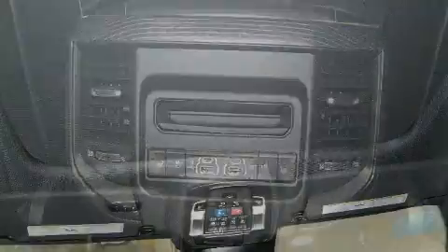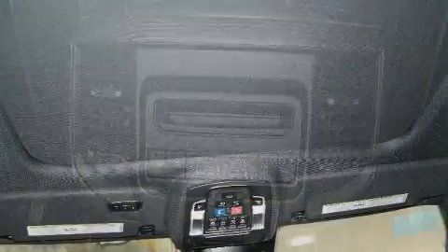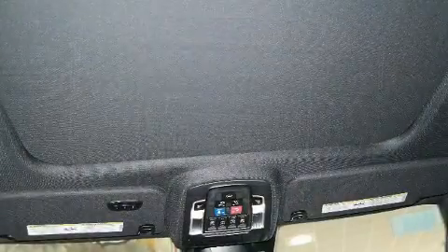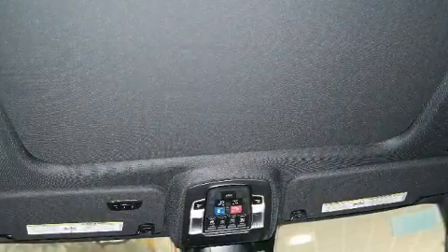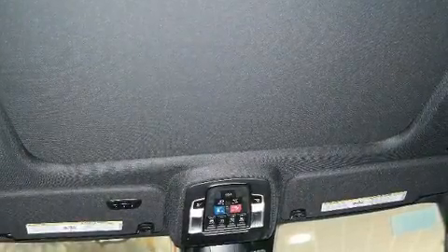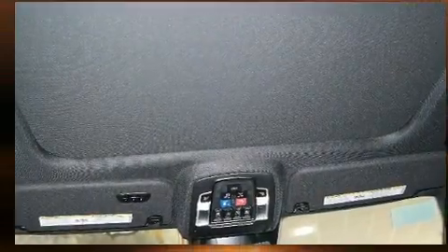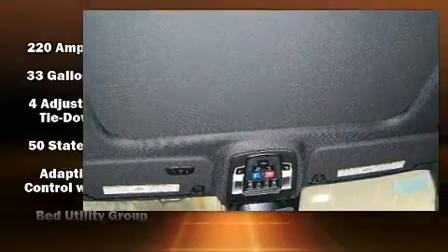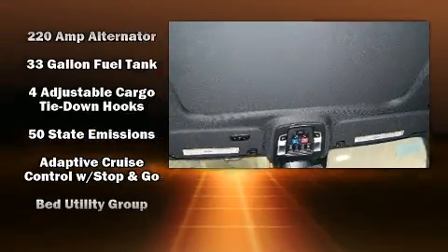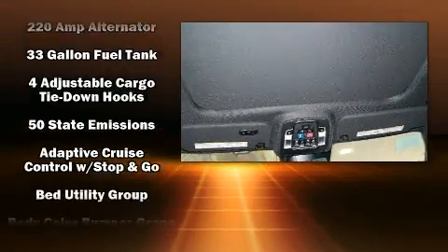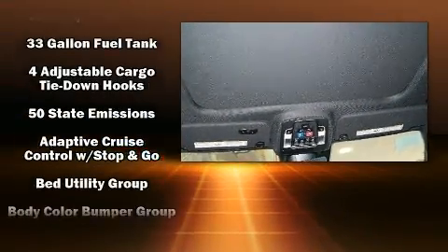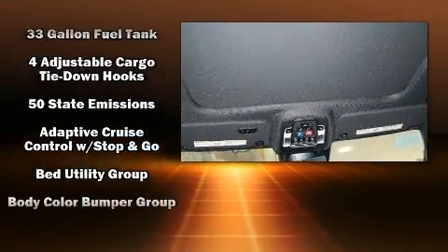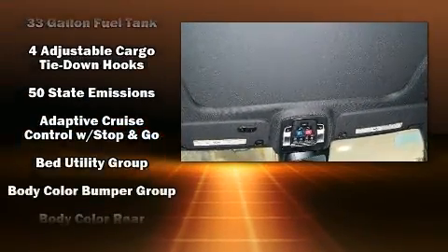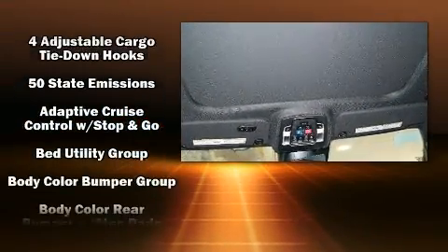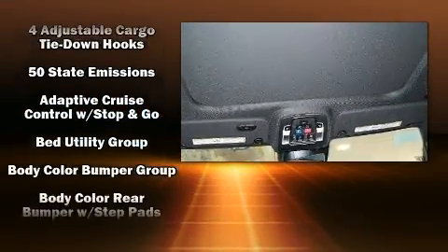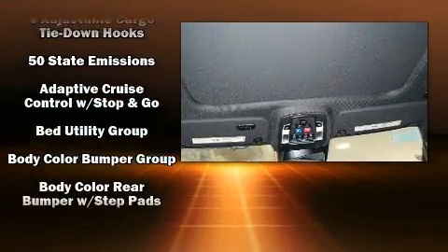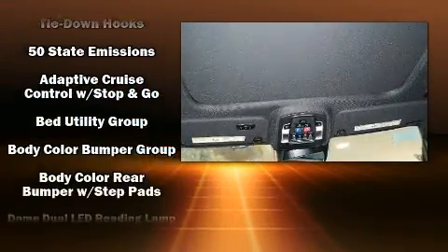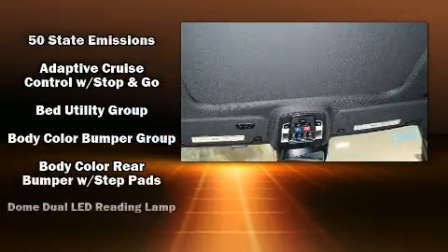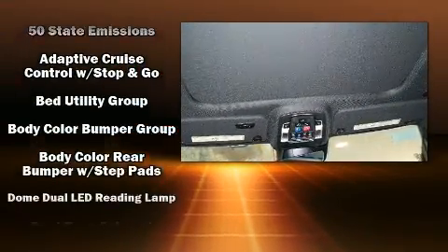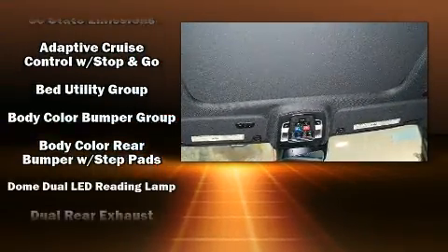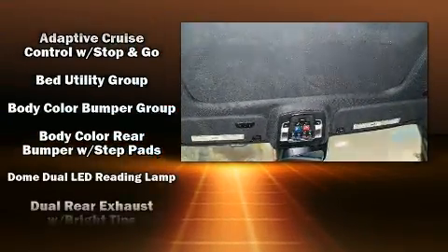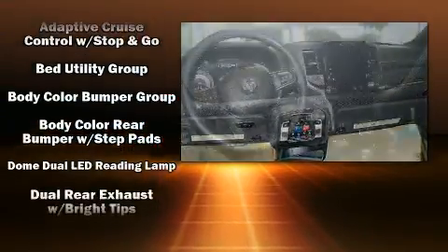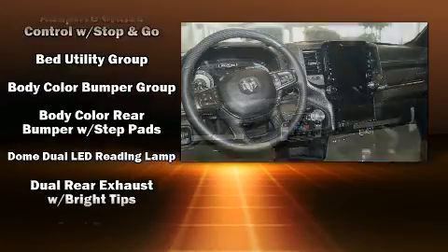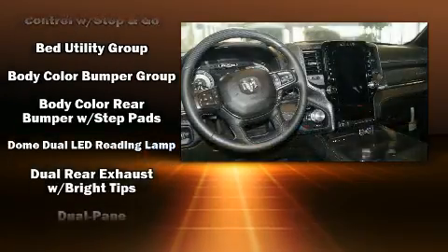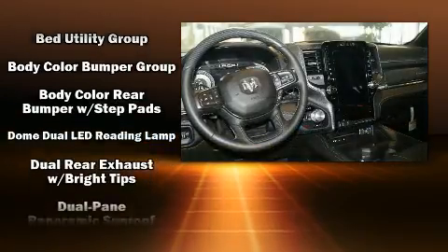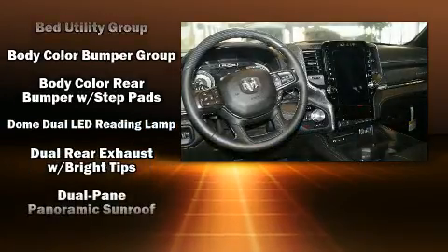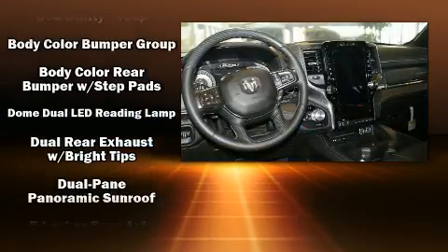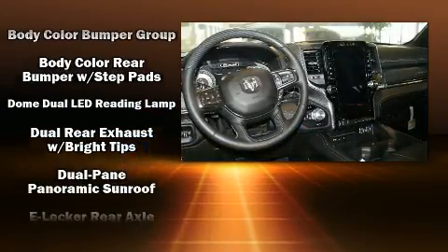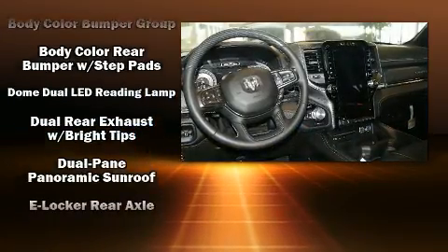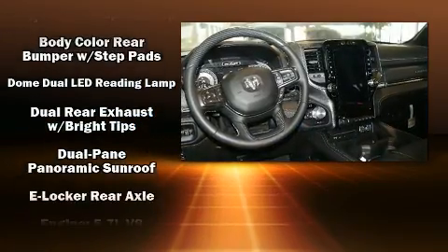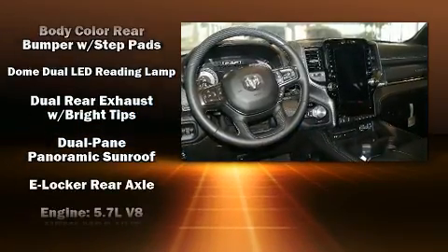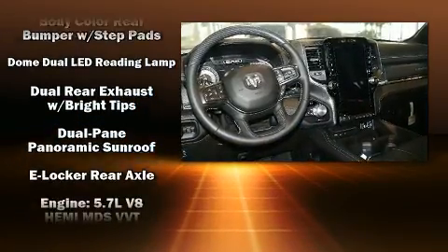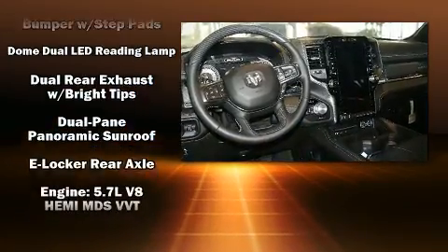Audio features include a CD player with AM-FM radio and 19 speakers, yielding a symphony-like audio experience.